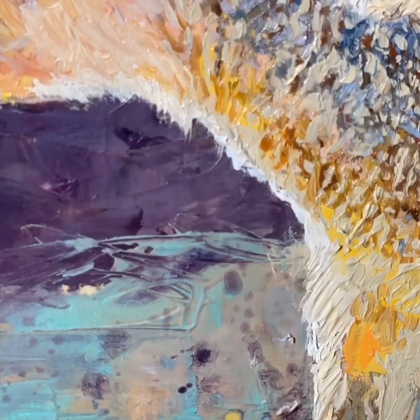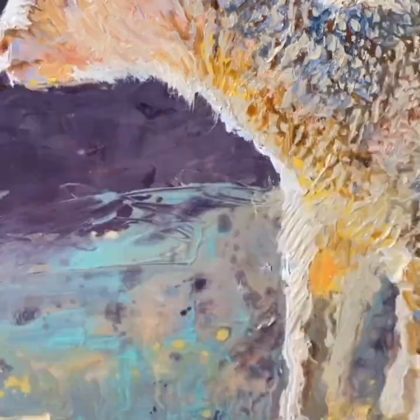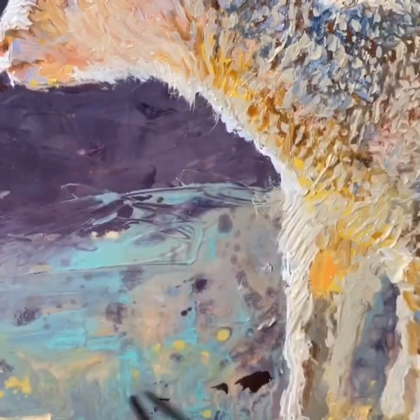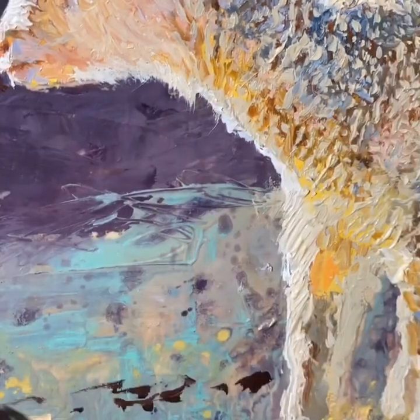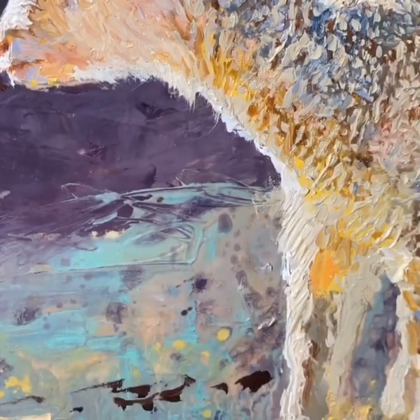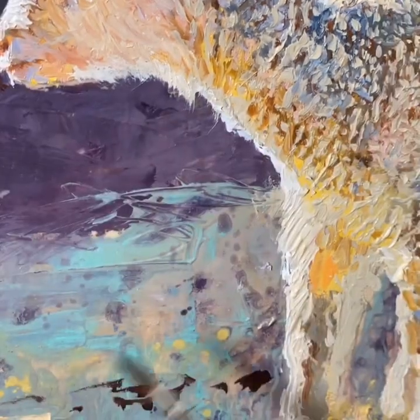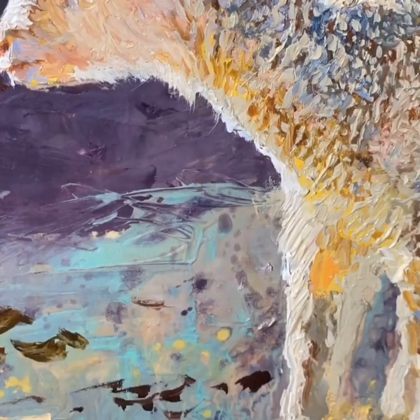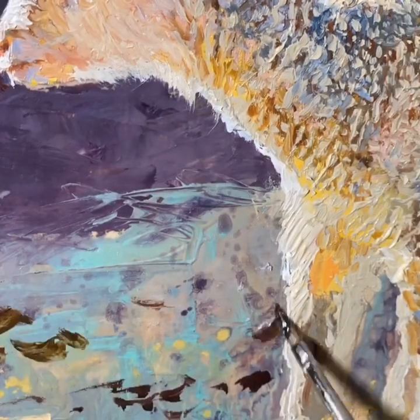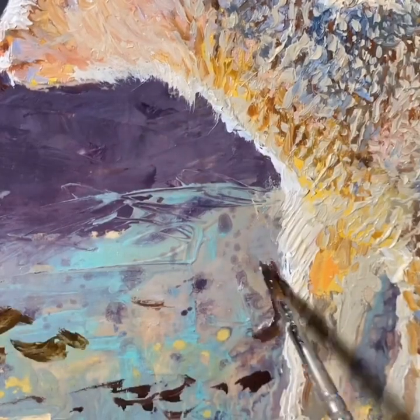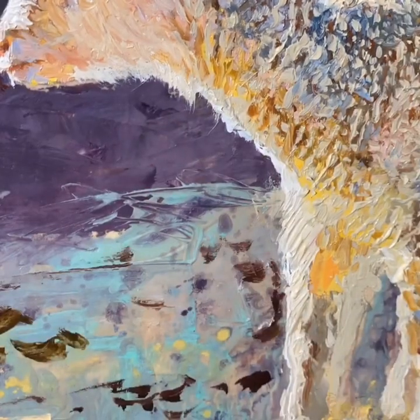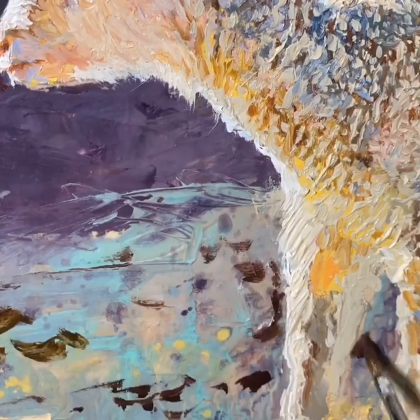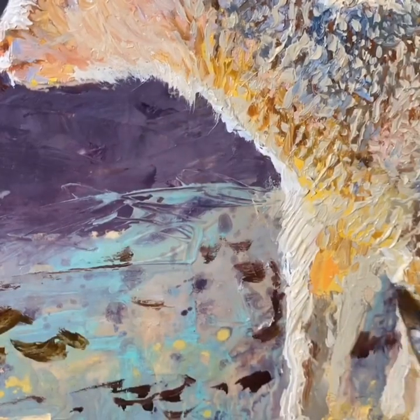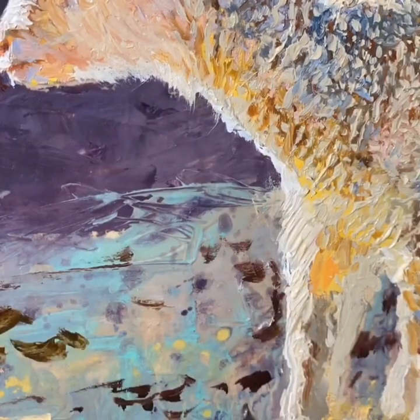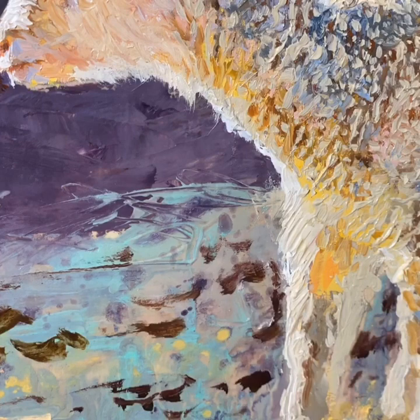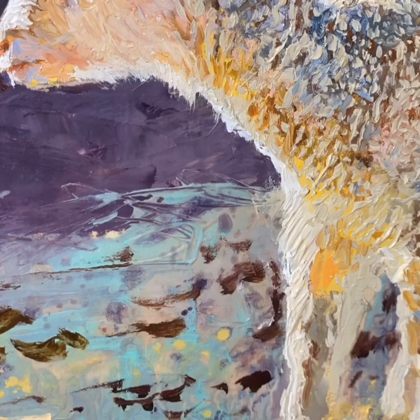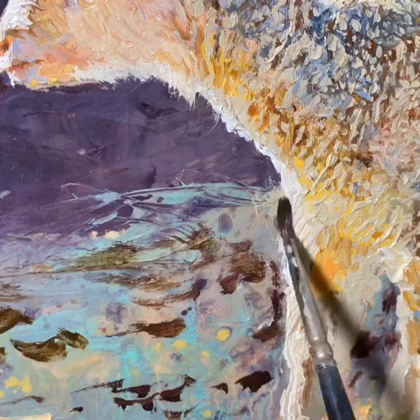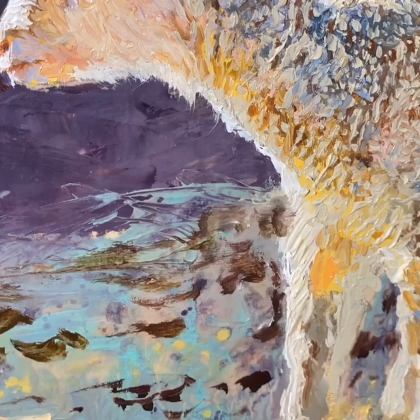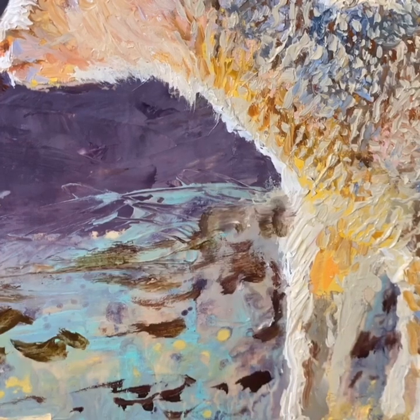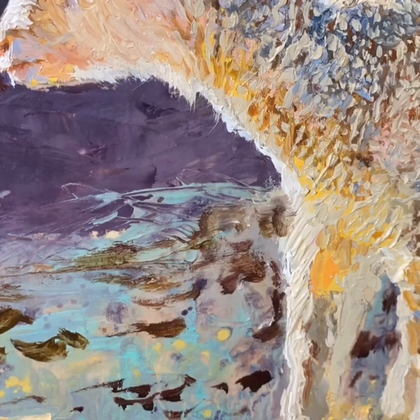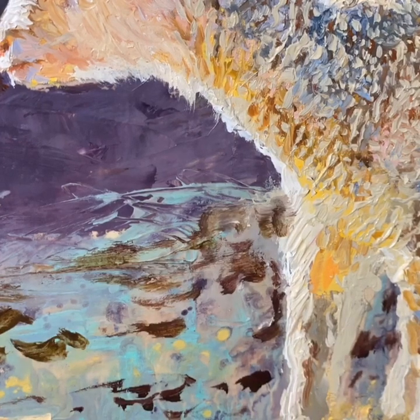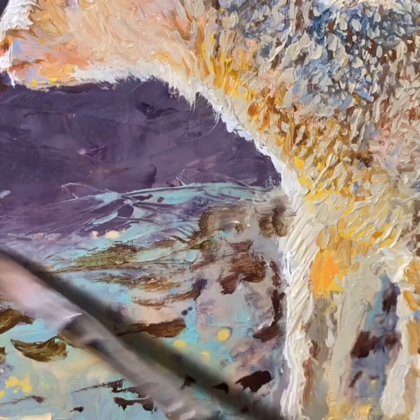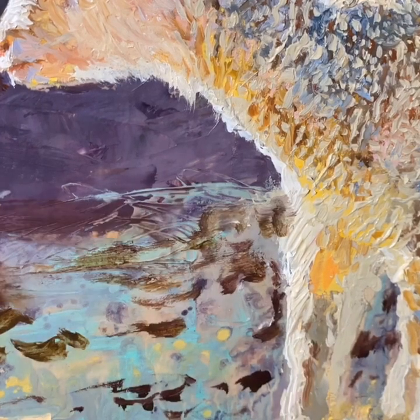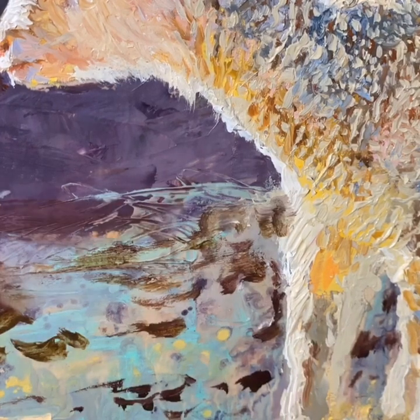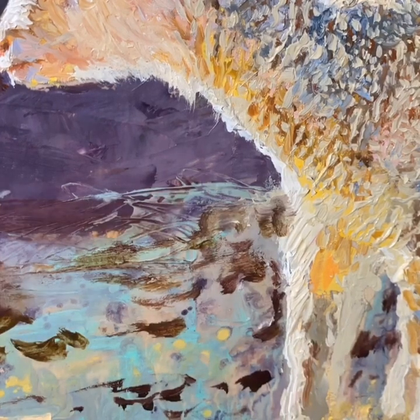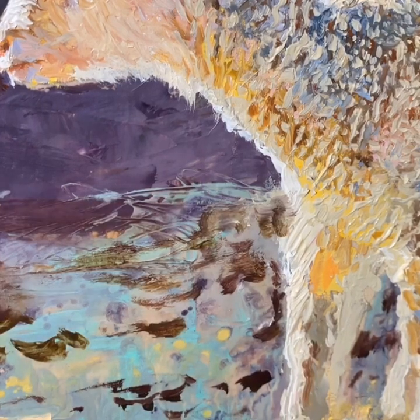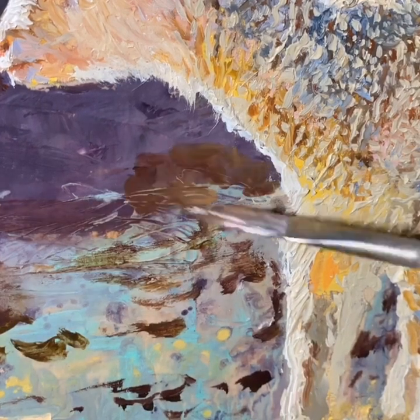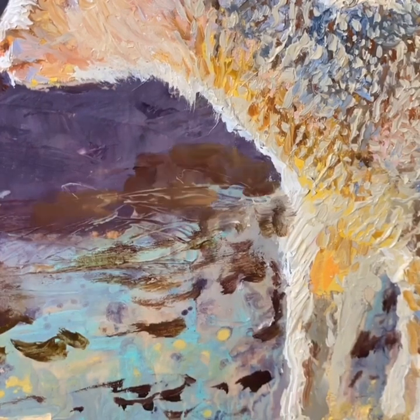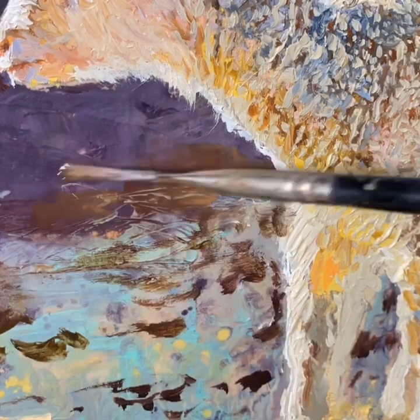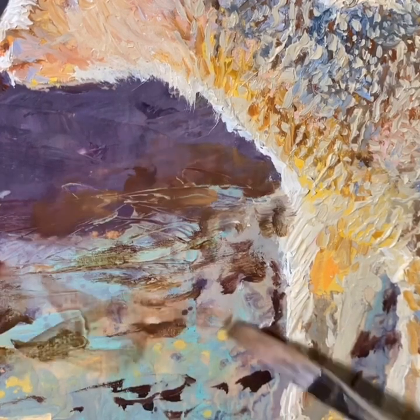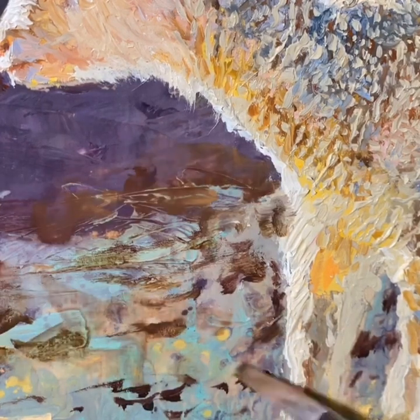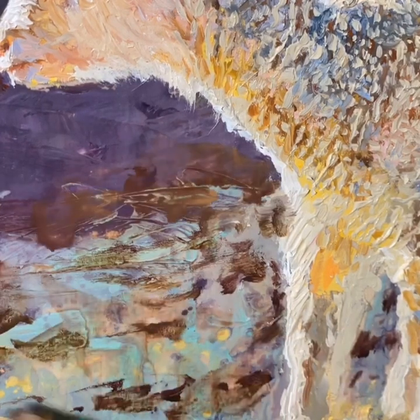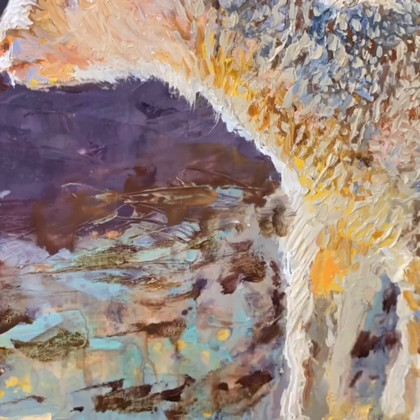It's fun to let the paint be paint sometimes, and what I mean by that is to let it drip or splatter like I do here with some terpenoid.